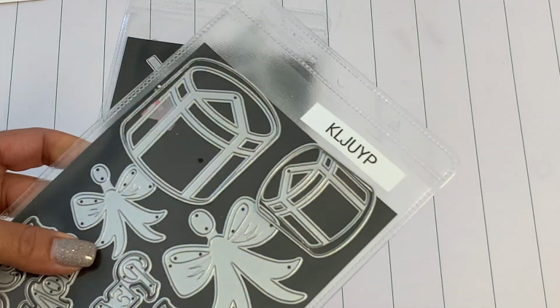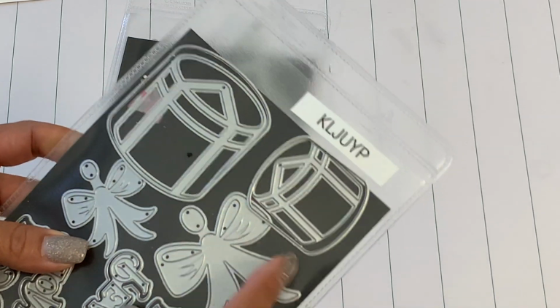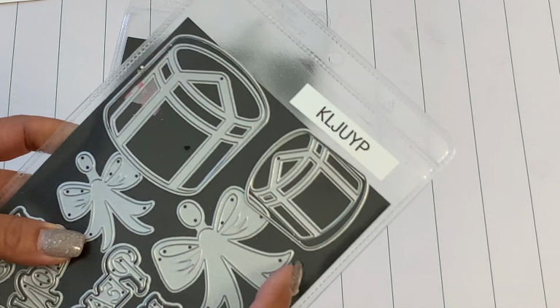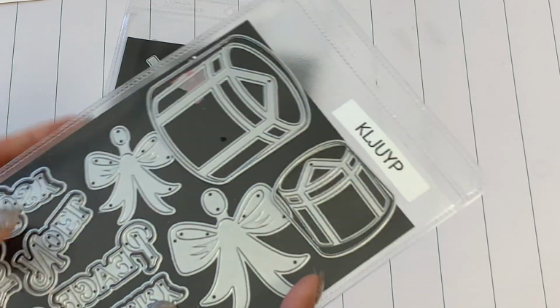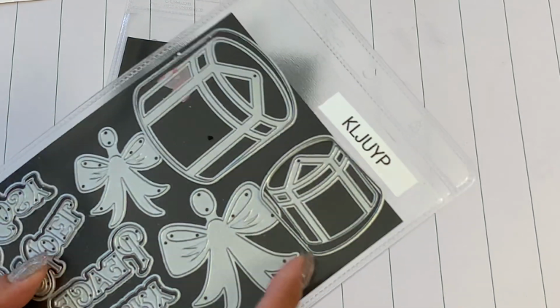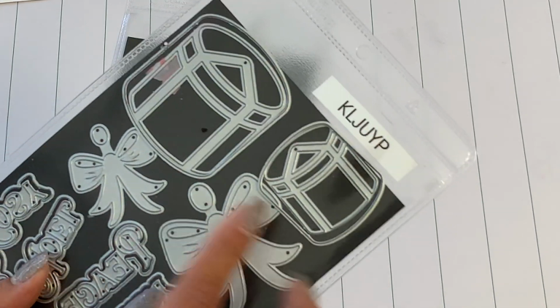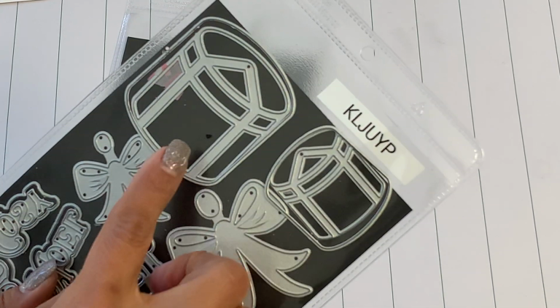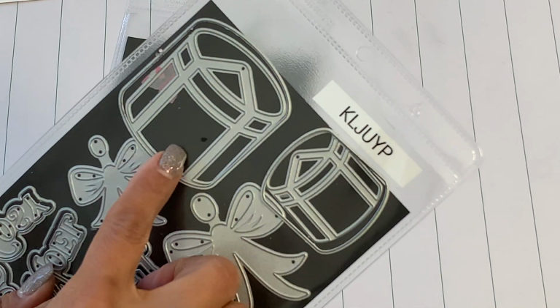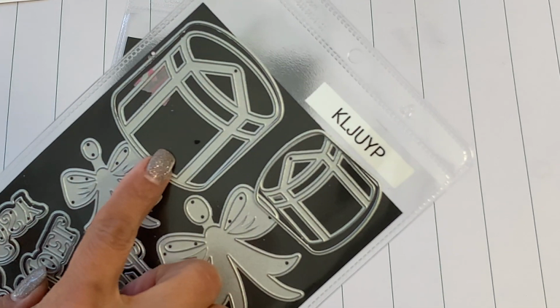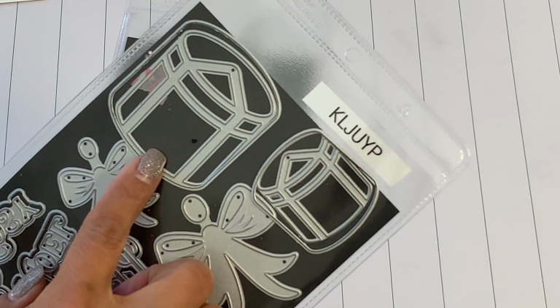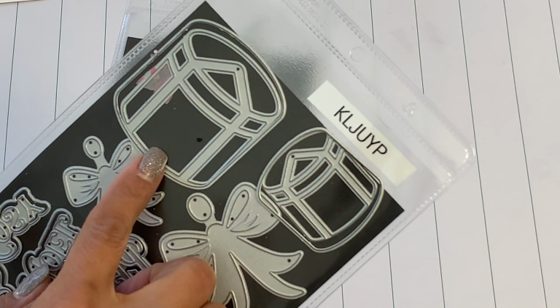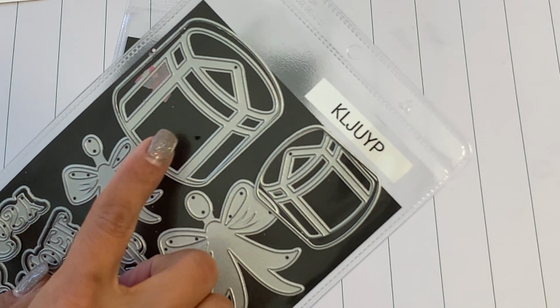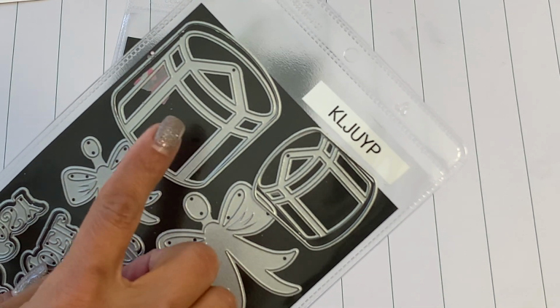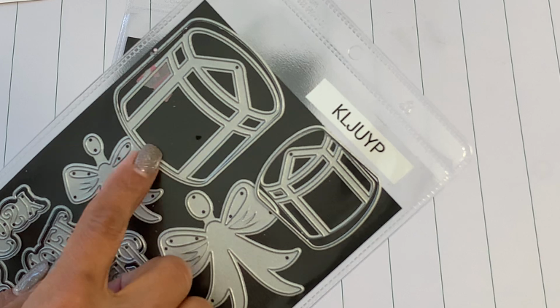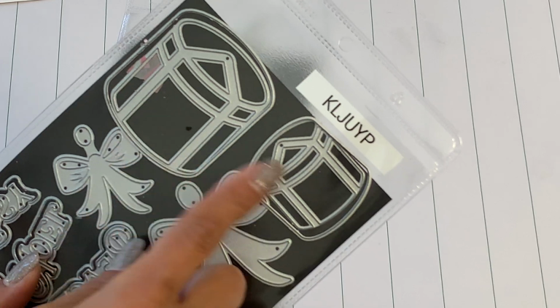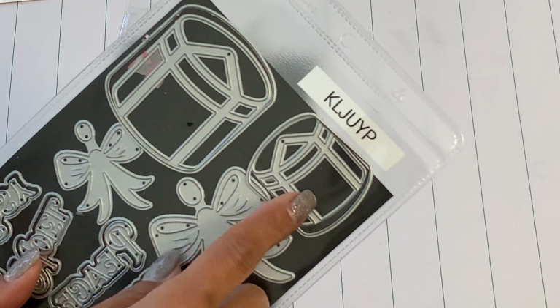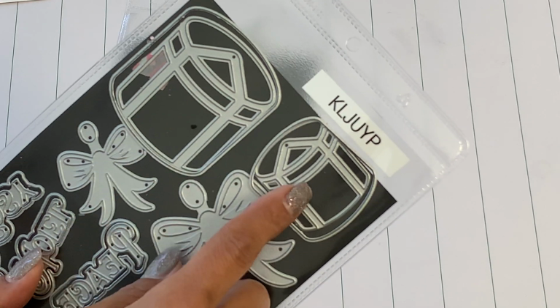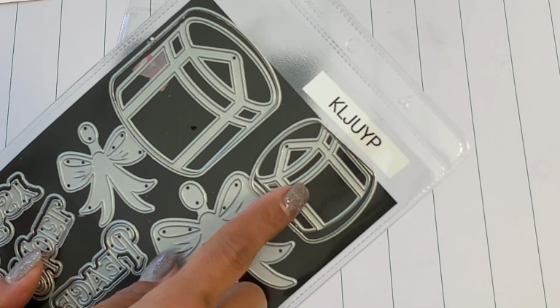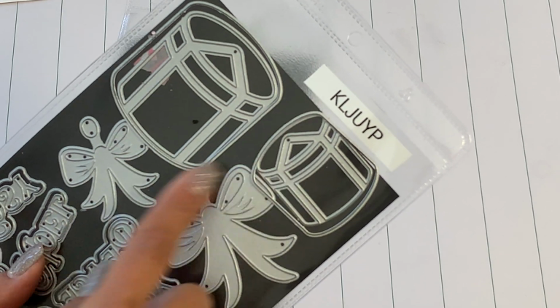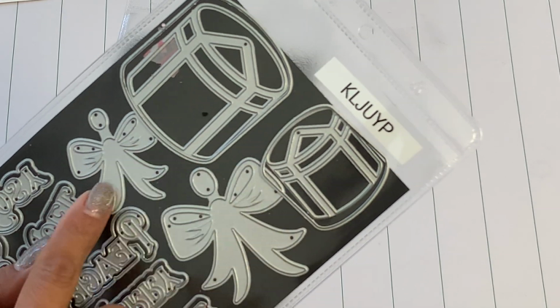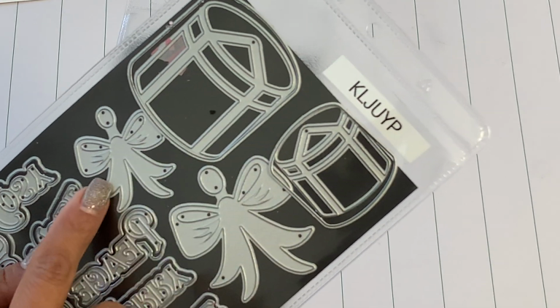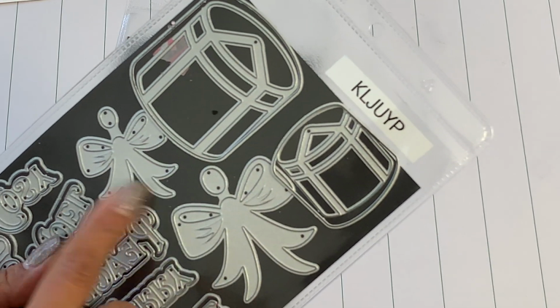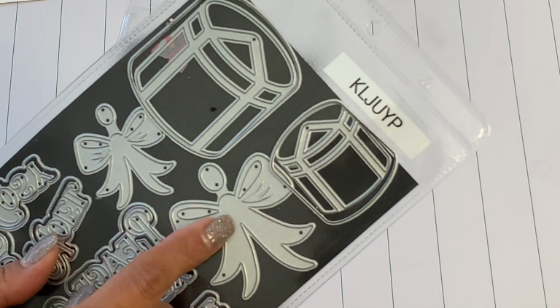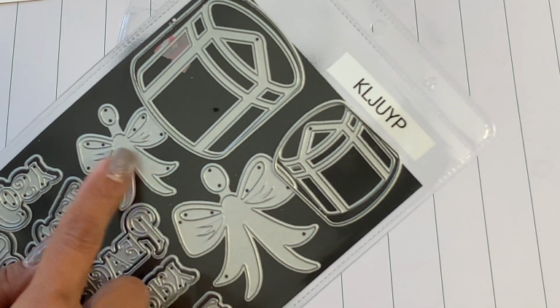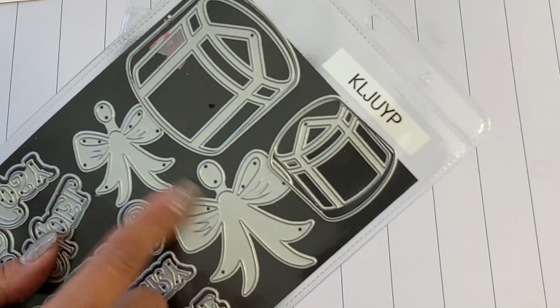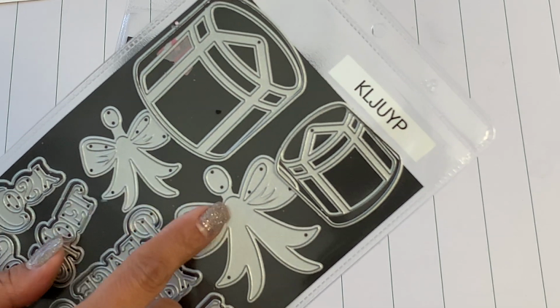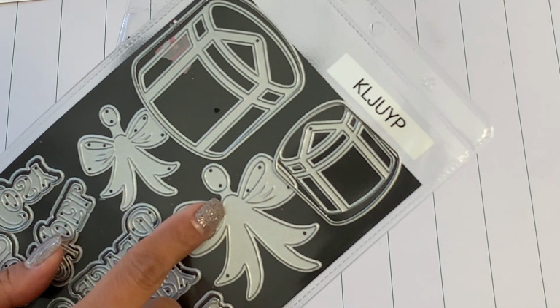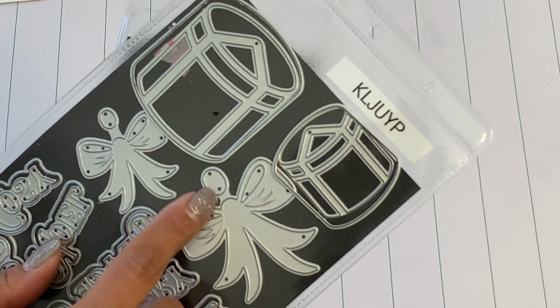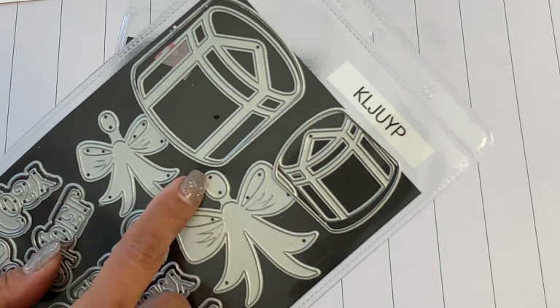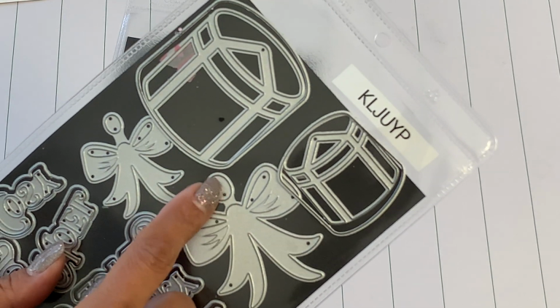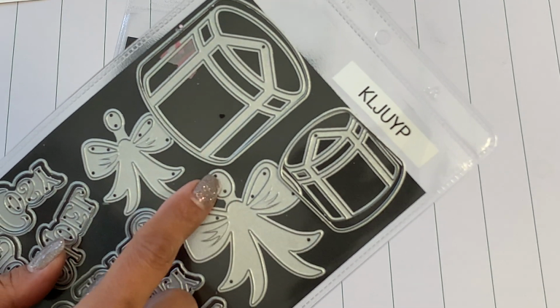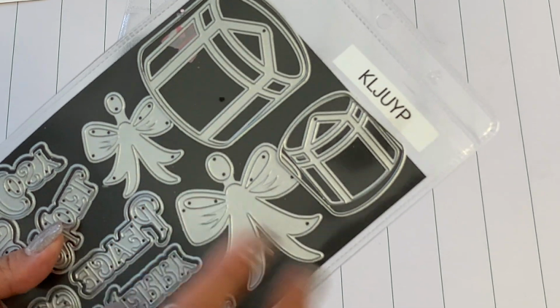Both Christmas presents come in a big and a small size, and they both come with really pretty bows and little centers.